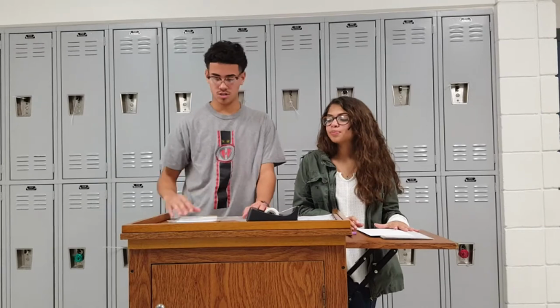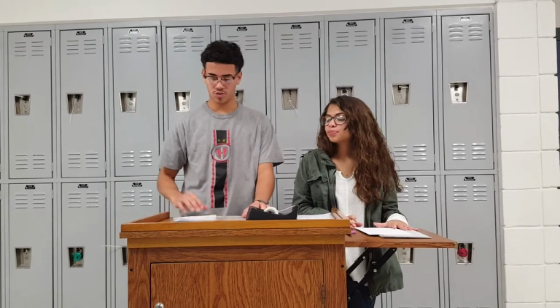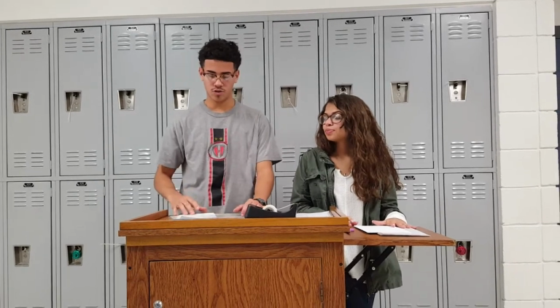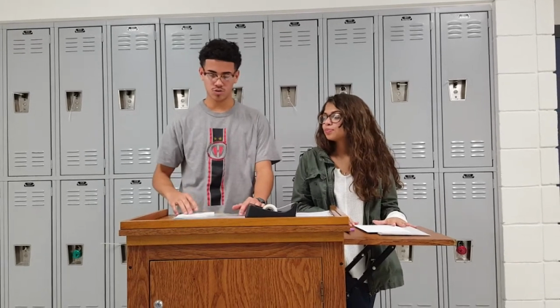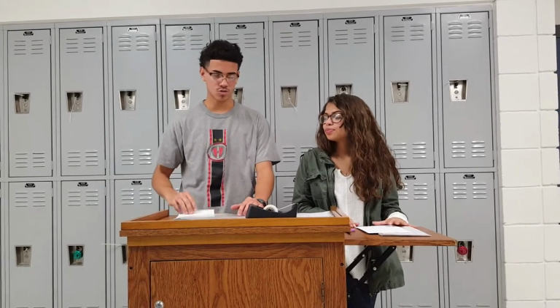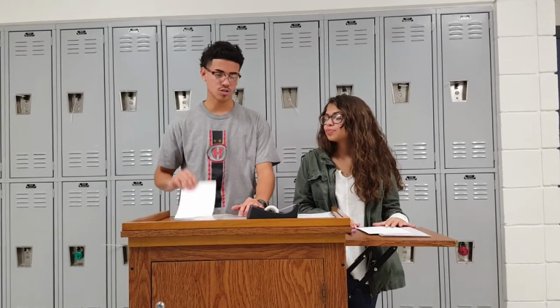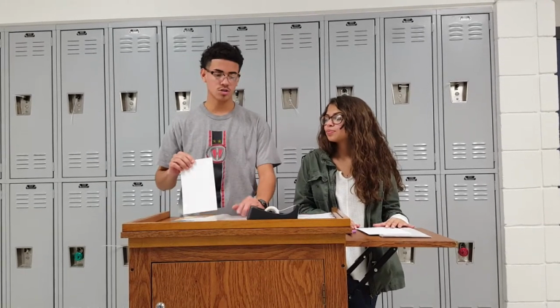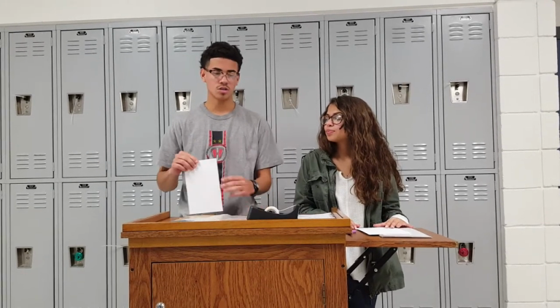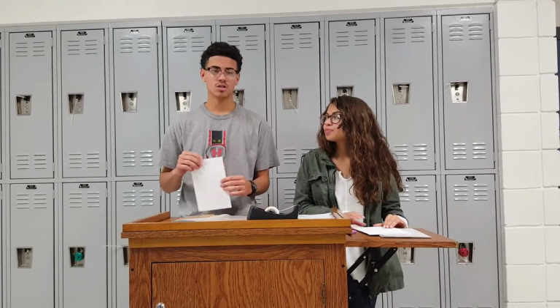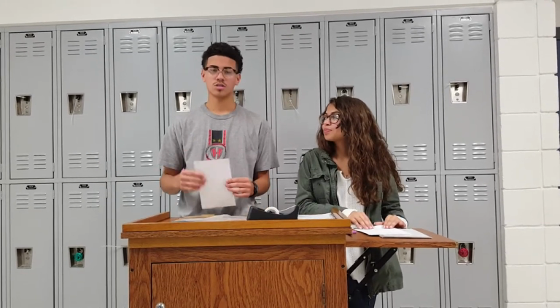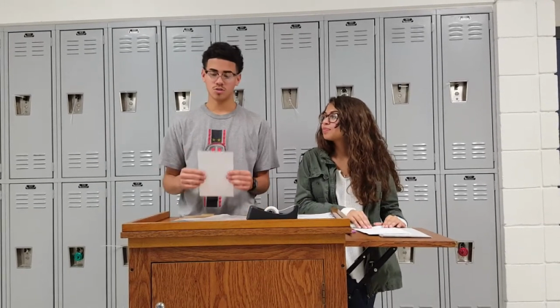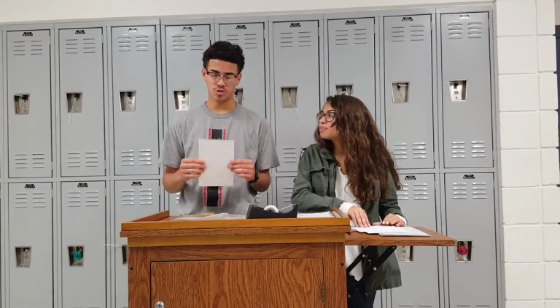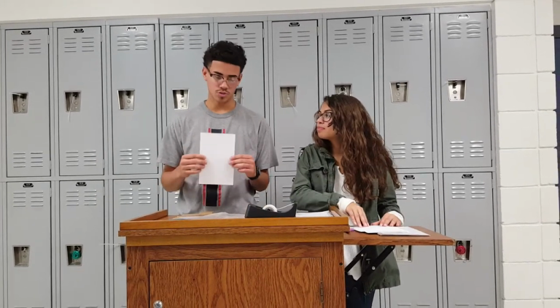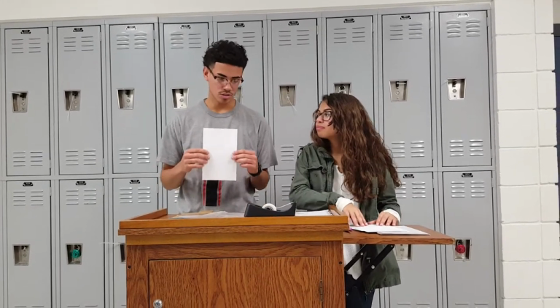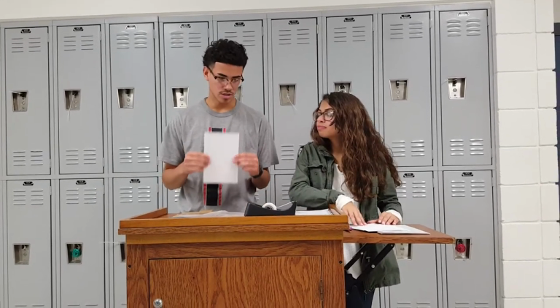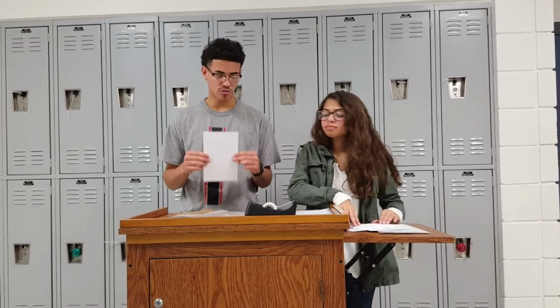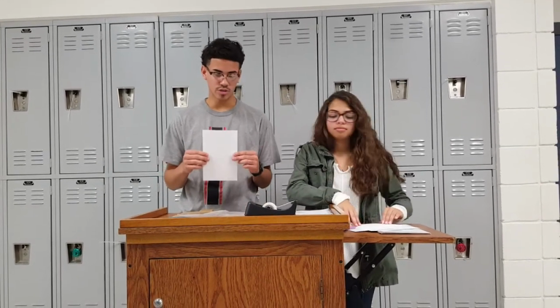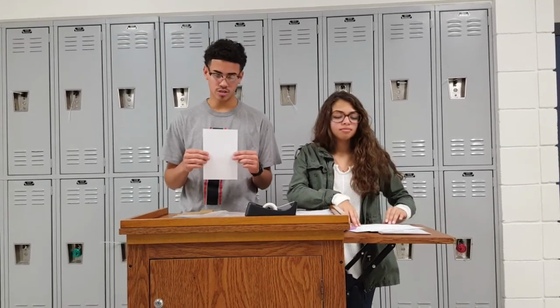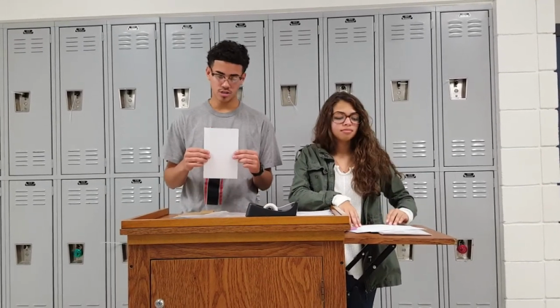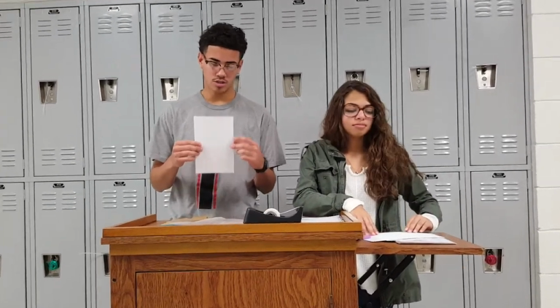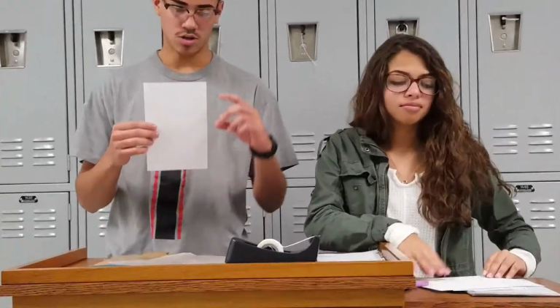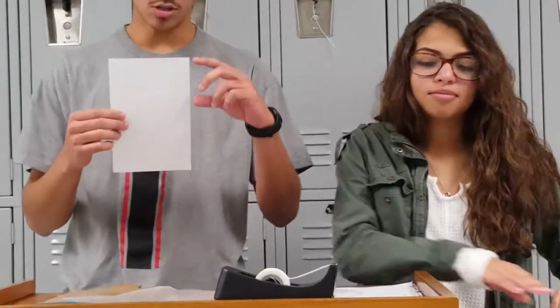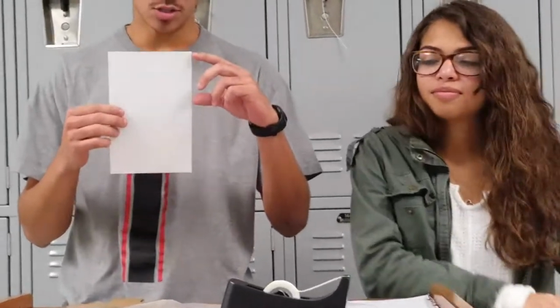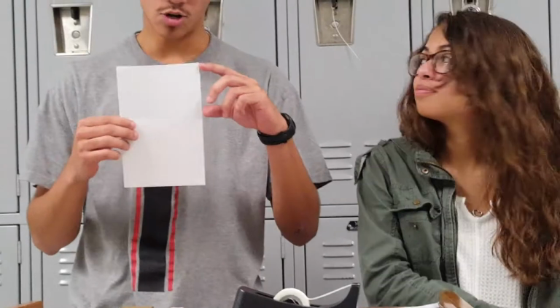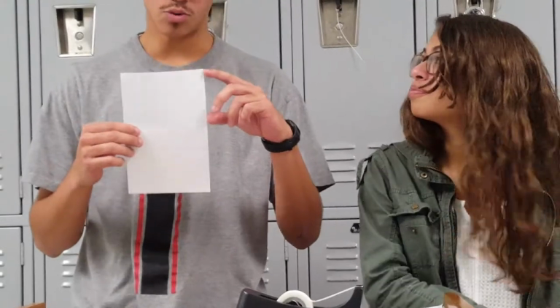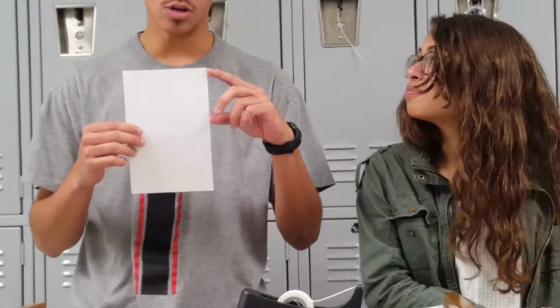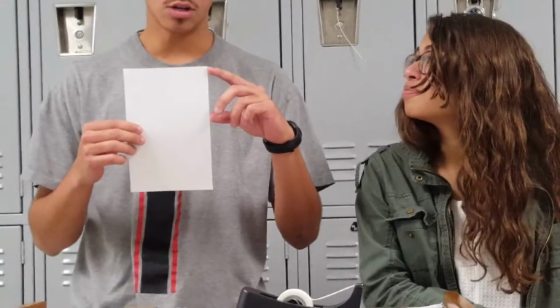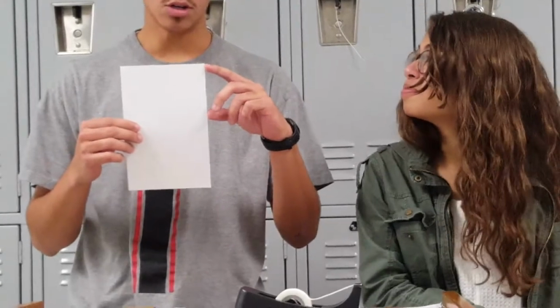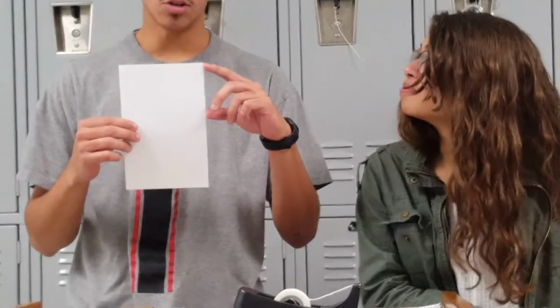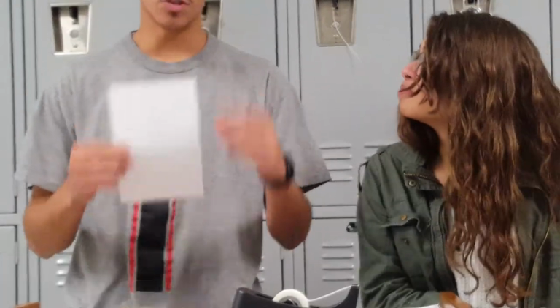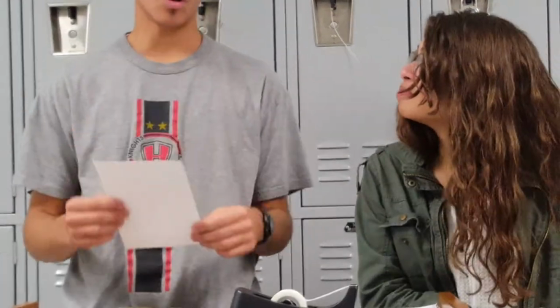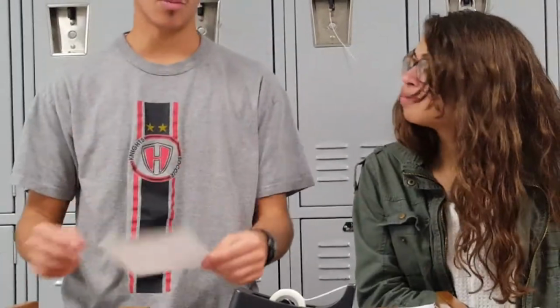First, you want to put the alphabet on the top part of the white paper.